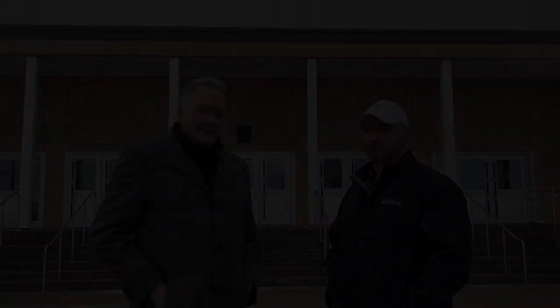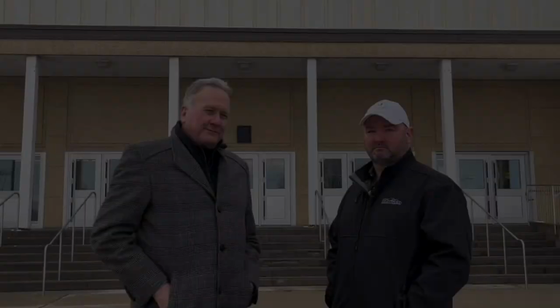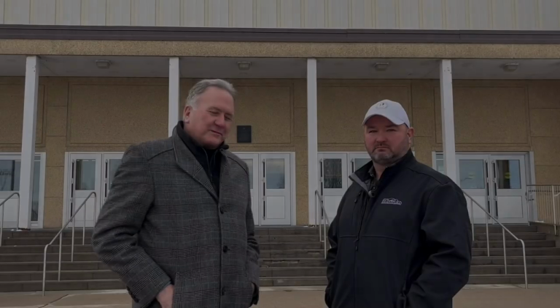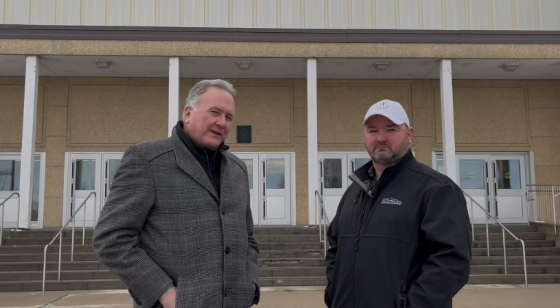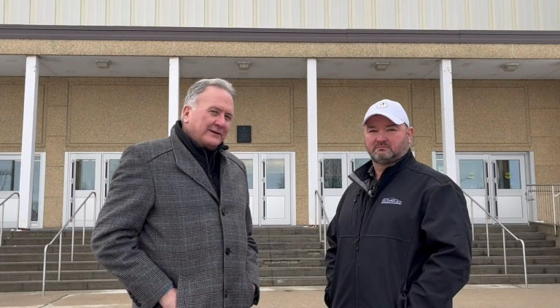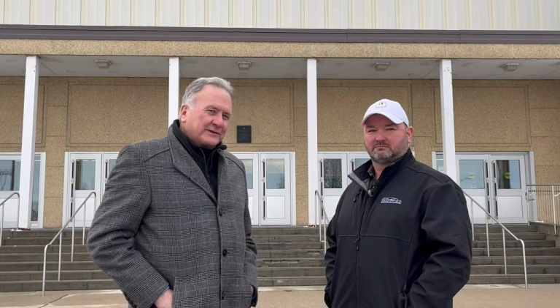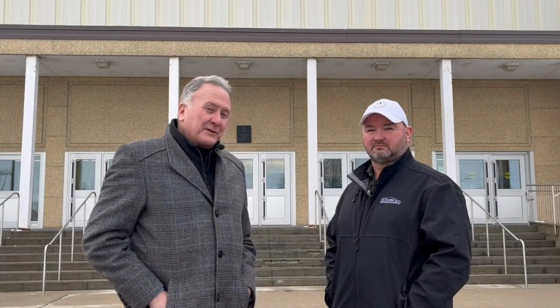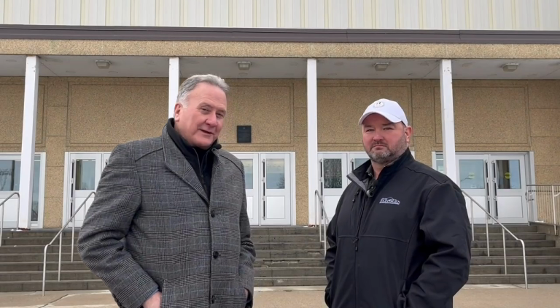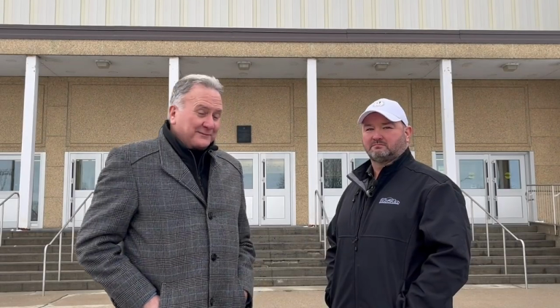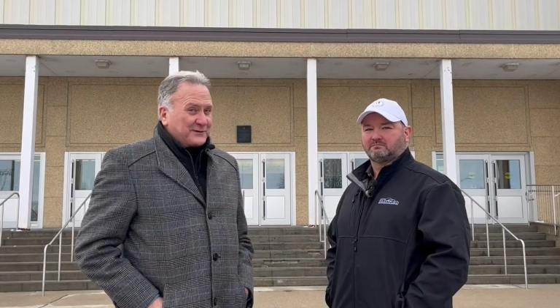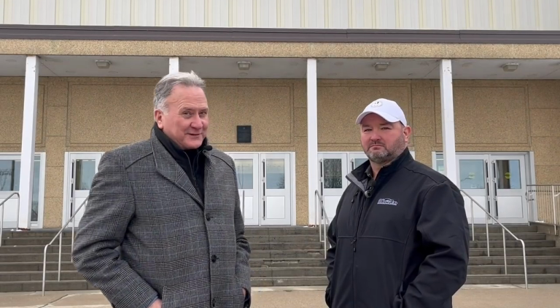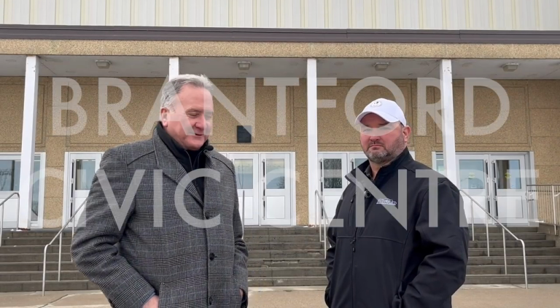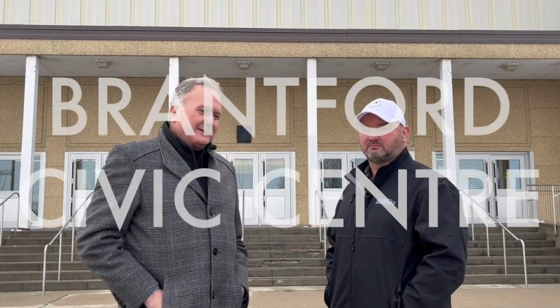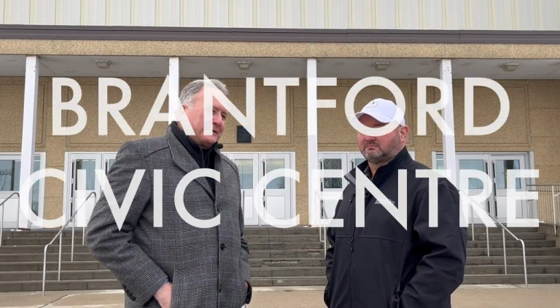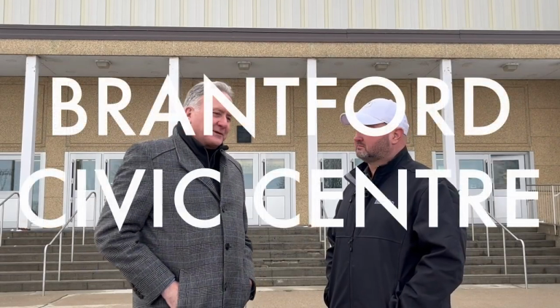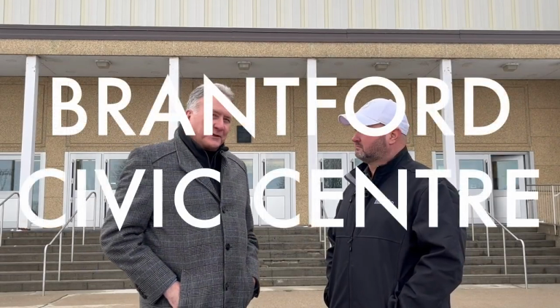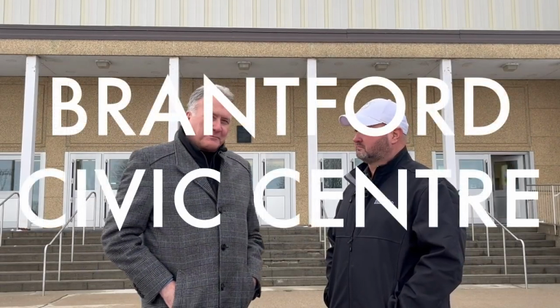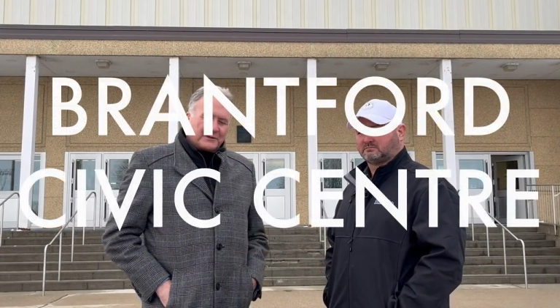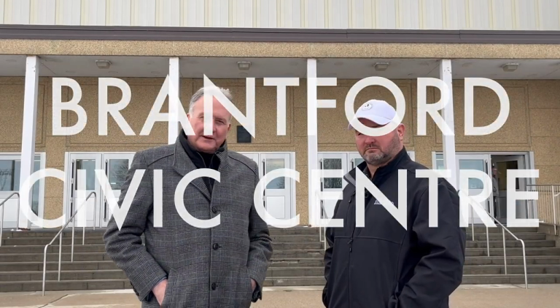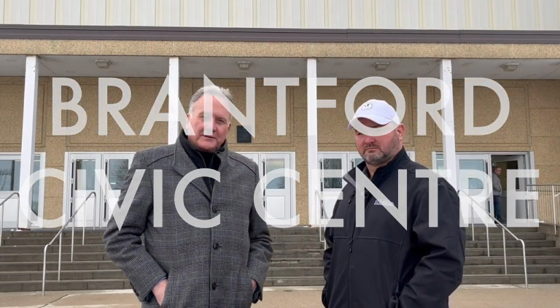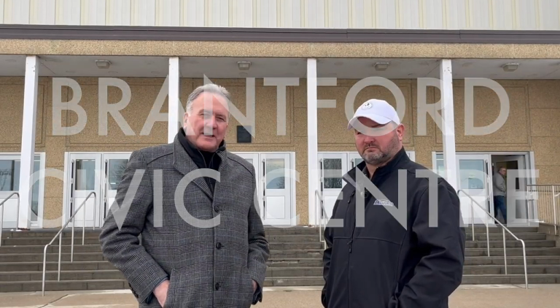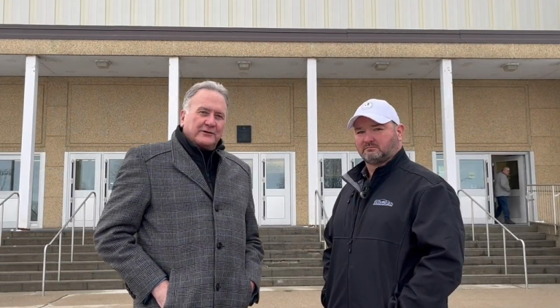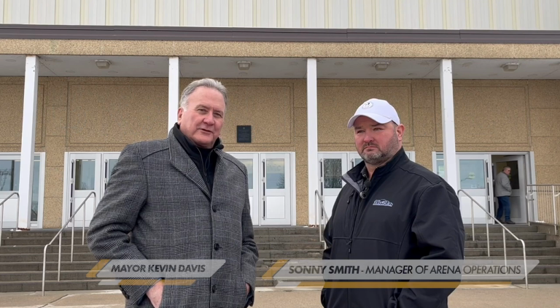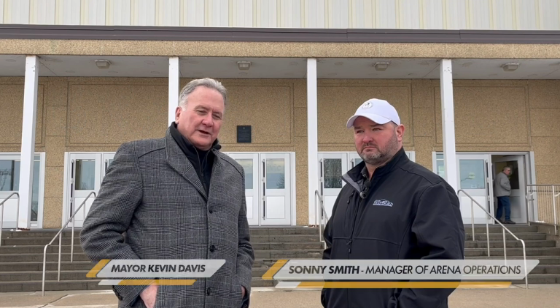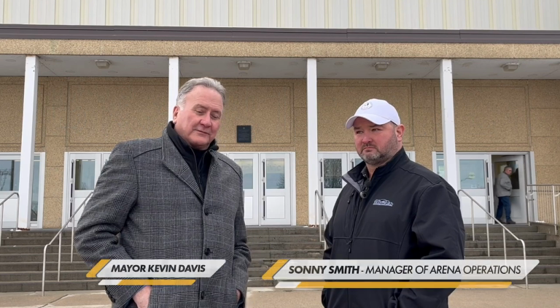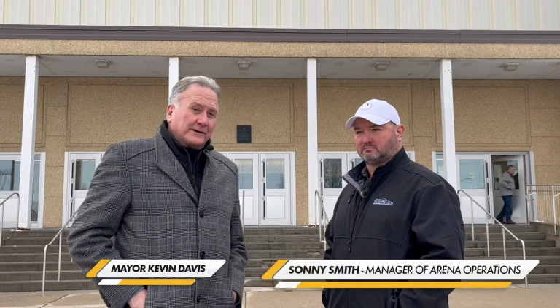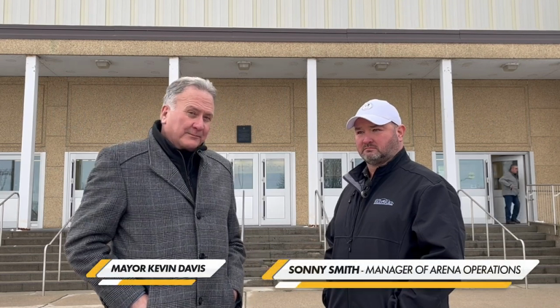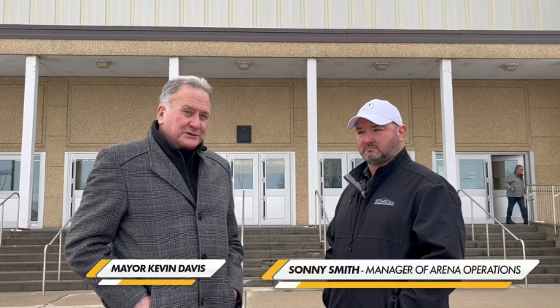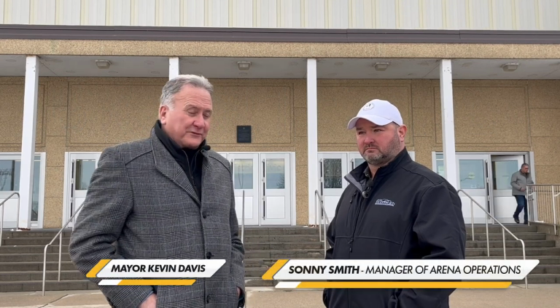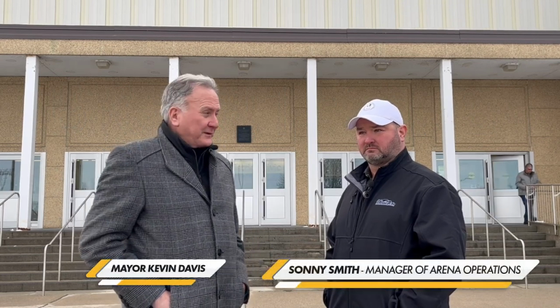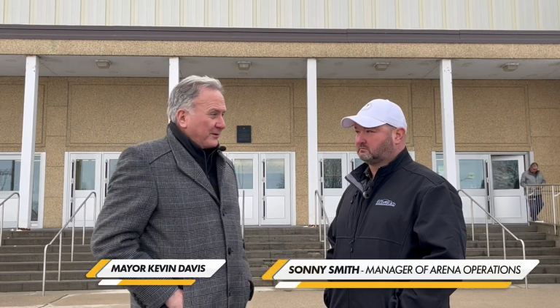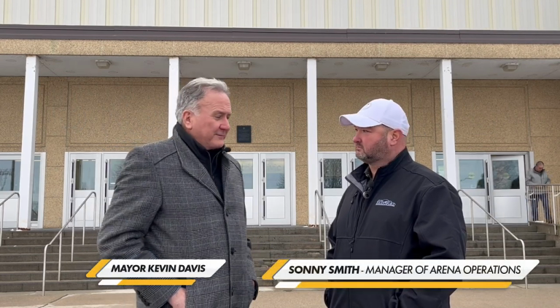Hi folks, I'm Kevin Davis. I'm outside the Civic Center with Sonny Smith. Sonny is the Manager of Arena Operations for the City of Brantford.